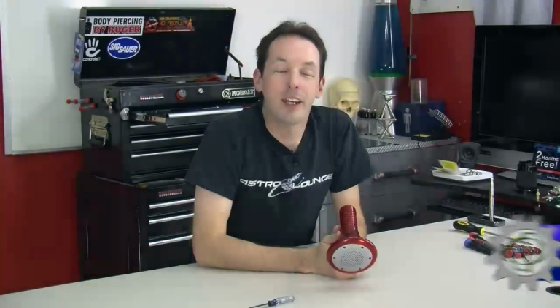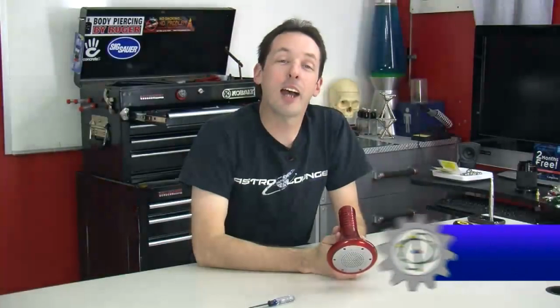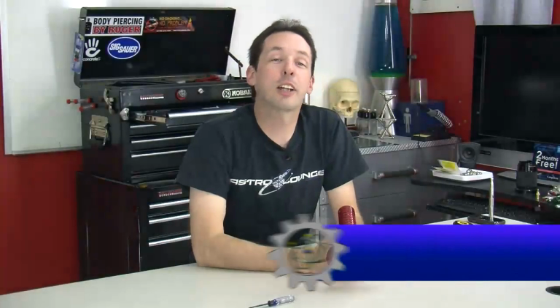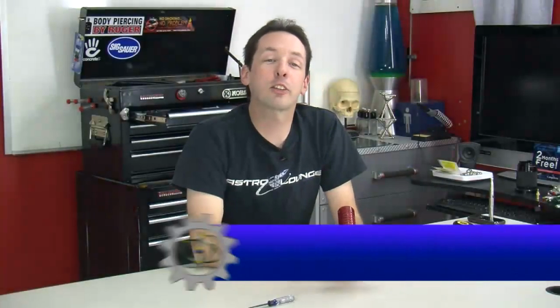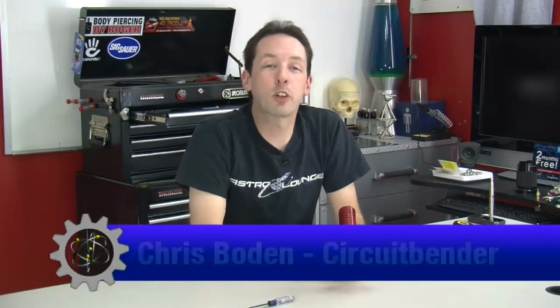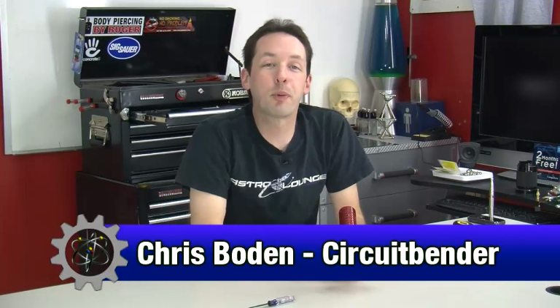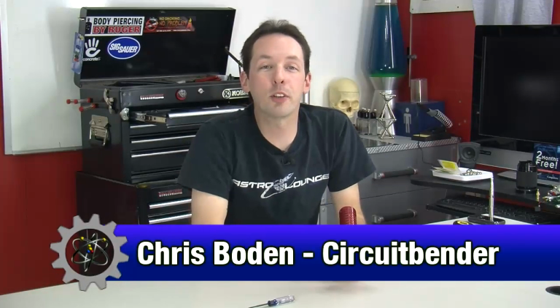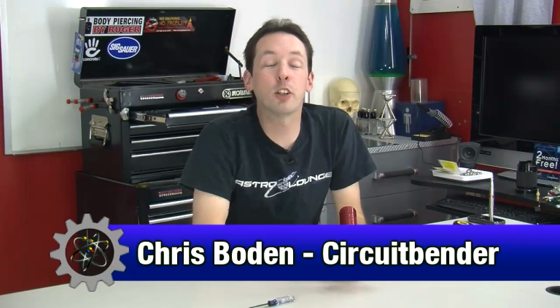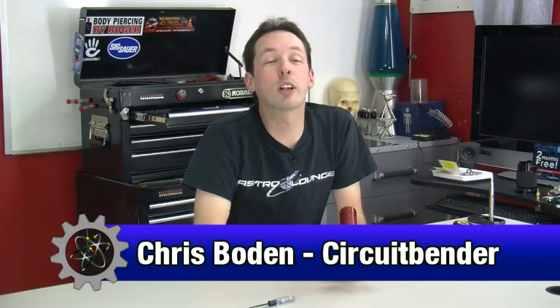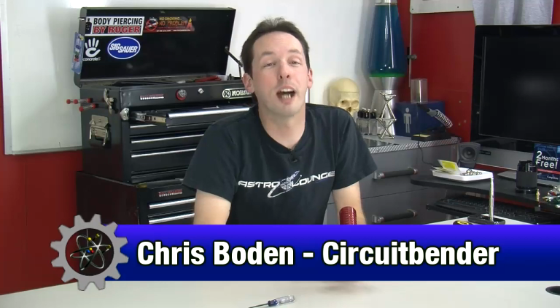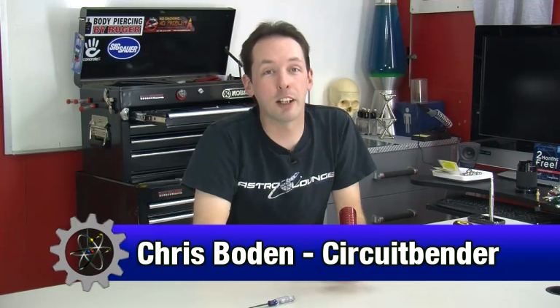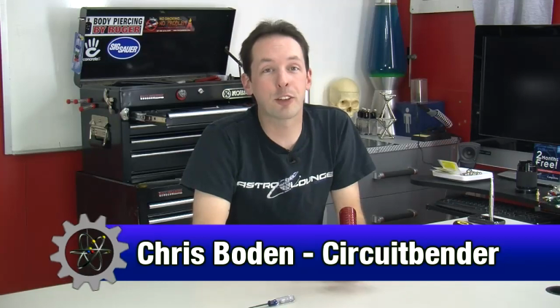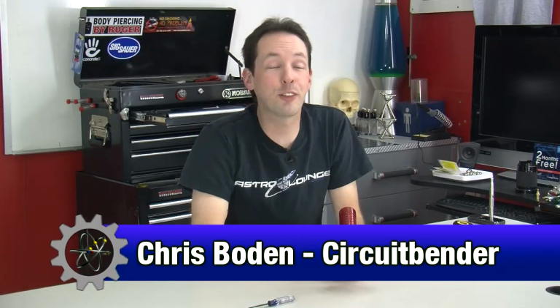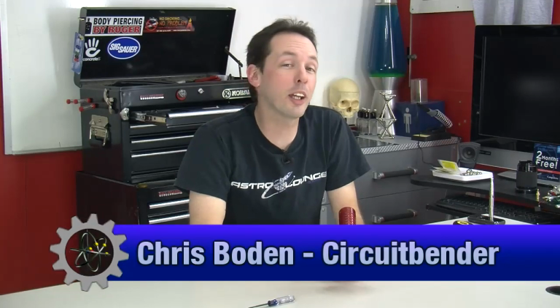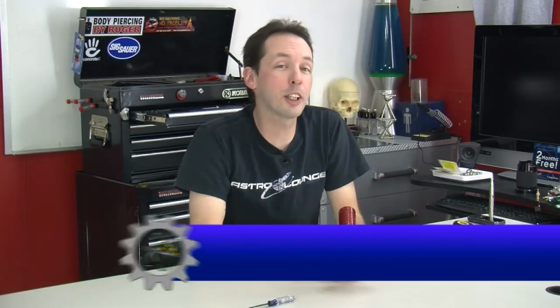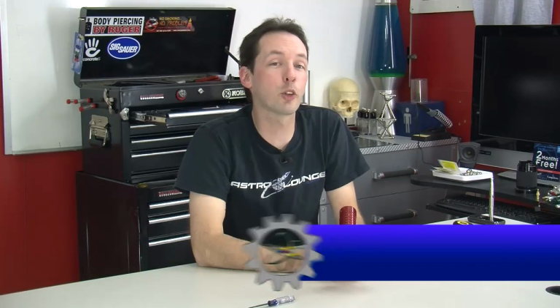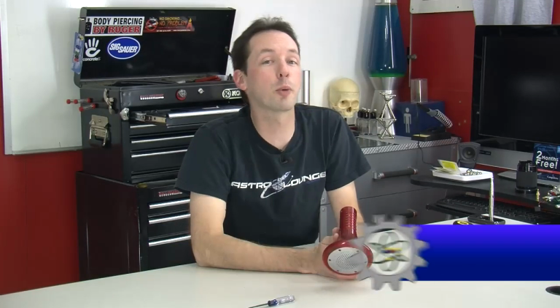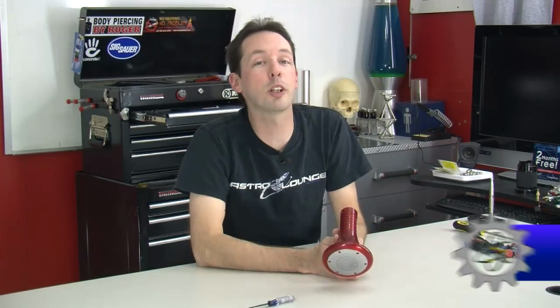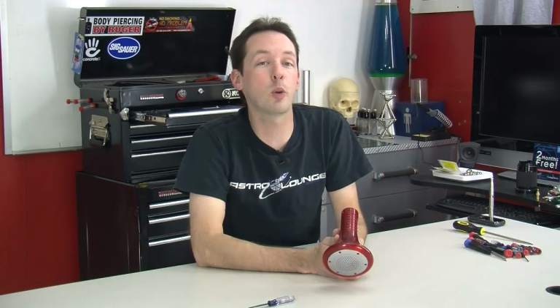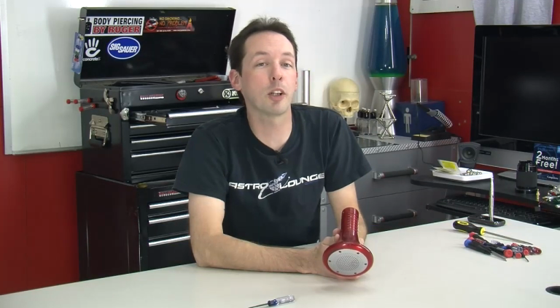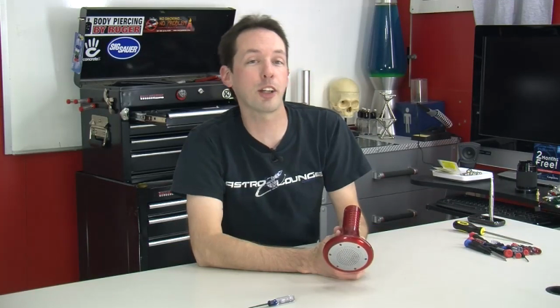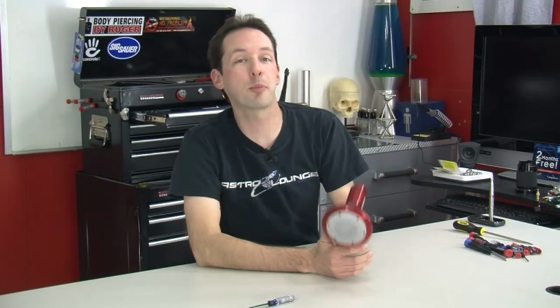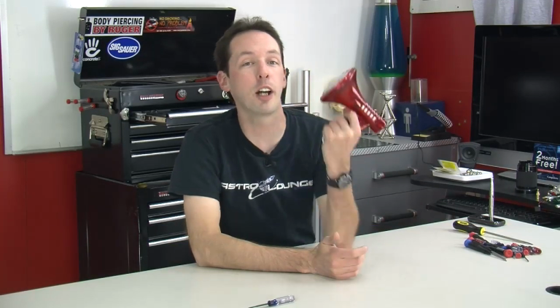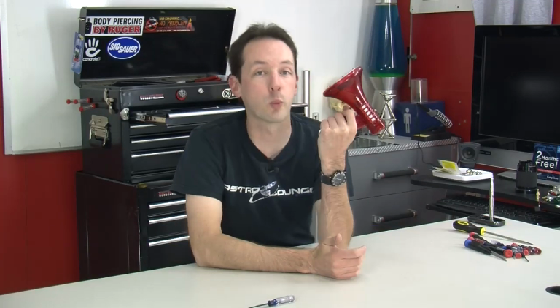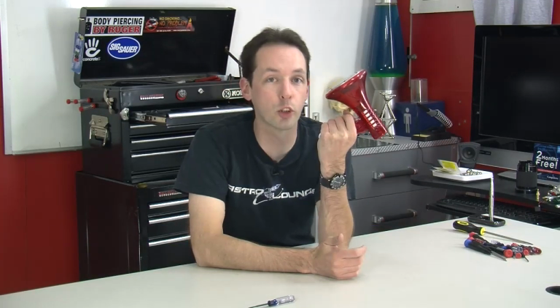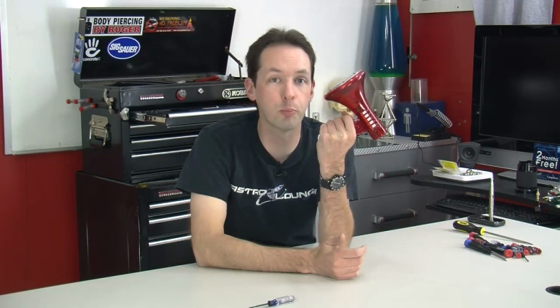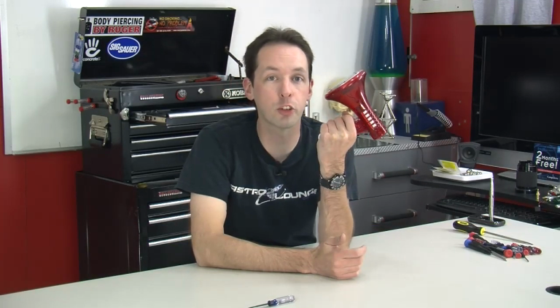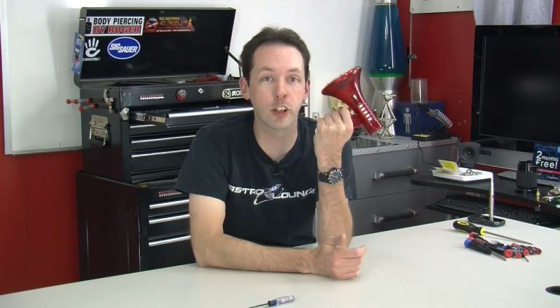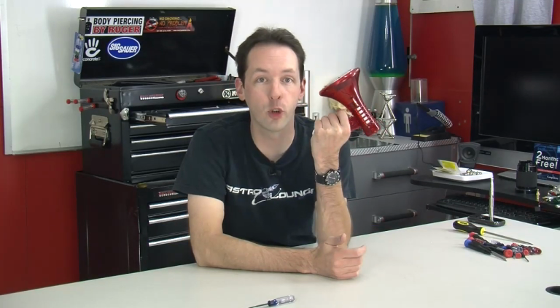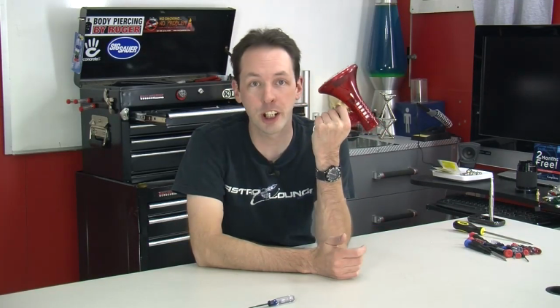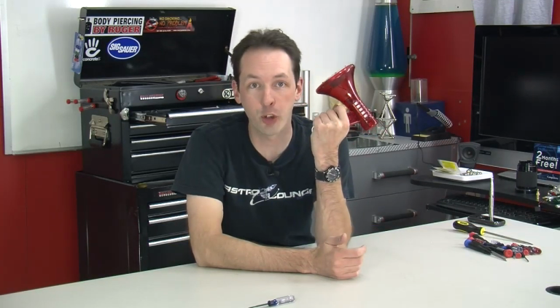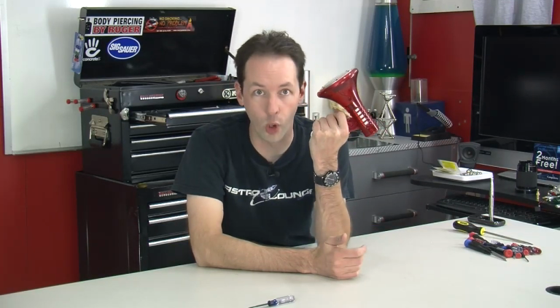Hi there guys, I'm Chris Bowden and you're not. Today on The Geek Group we're doing an equipment autopsy on the world's most annoying toy.